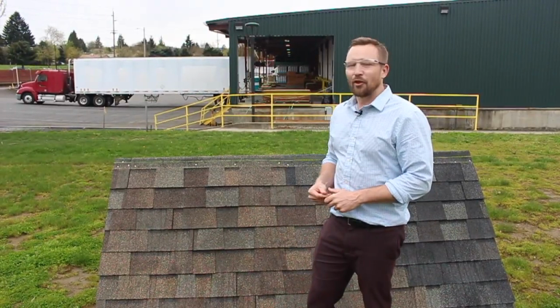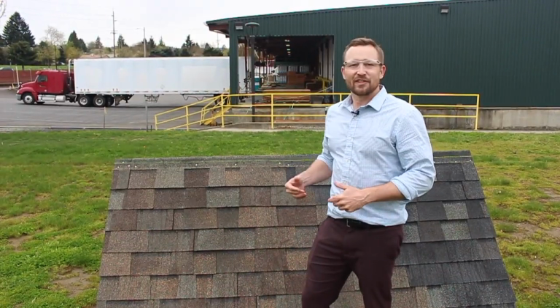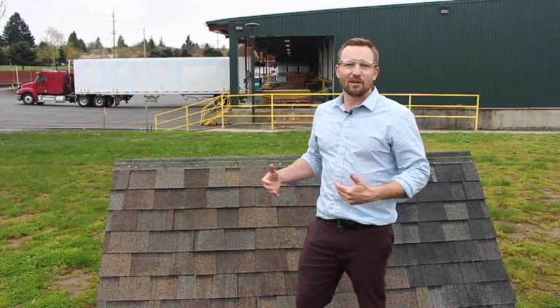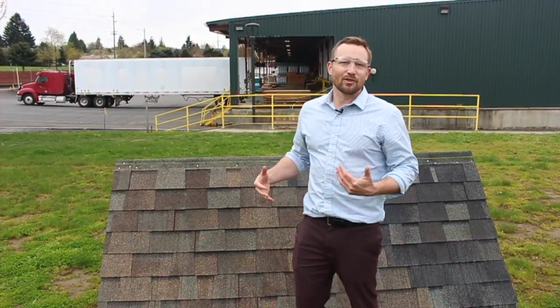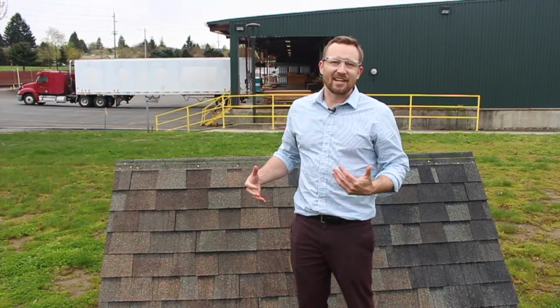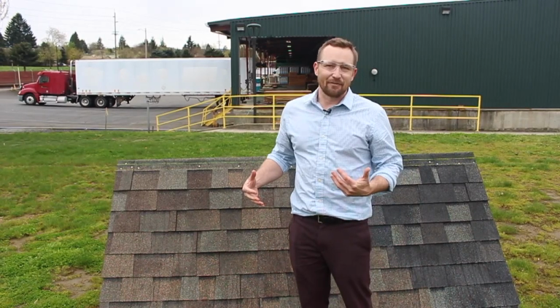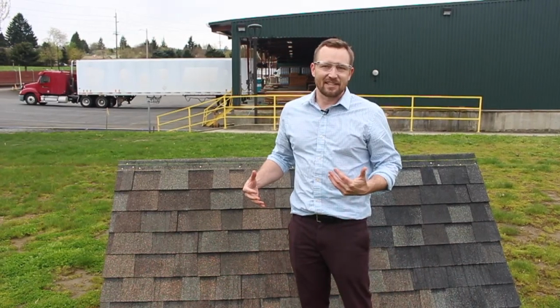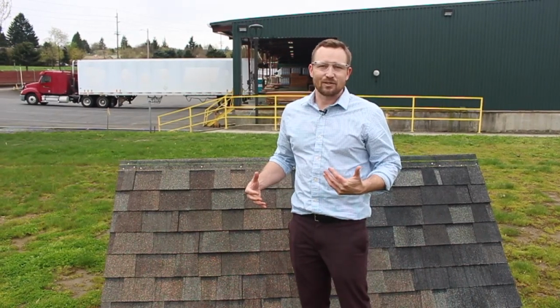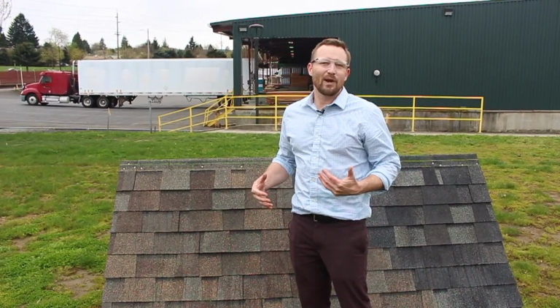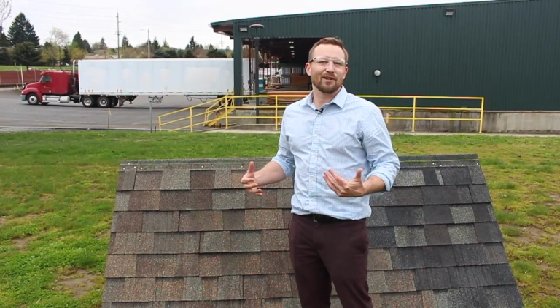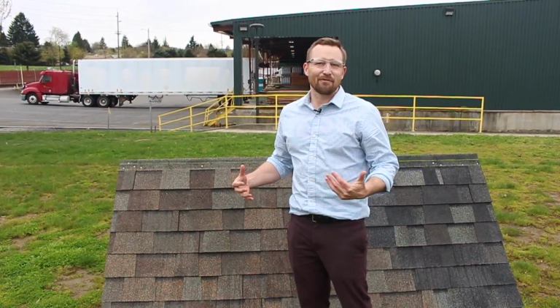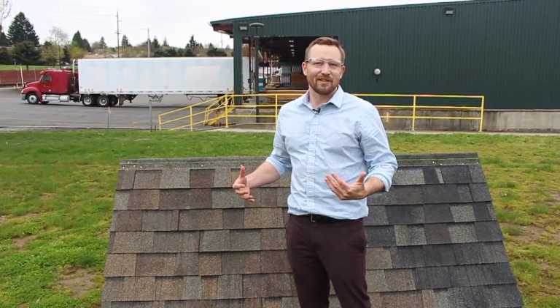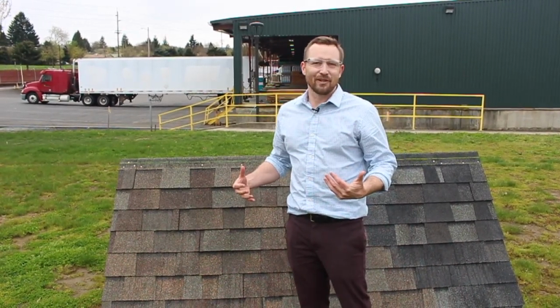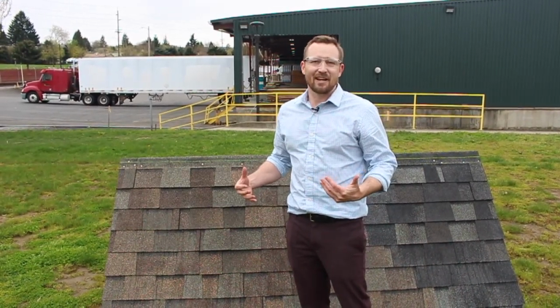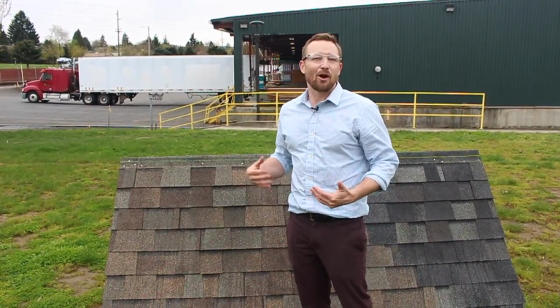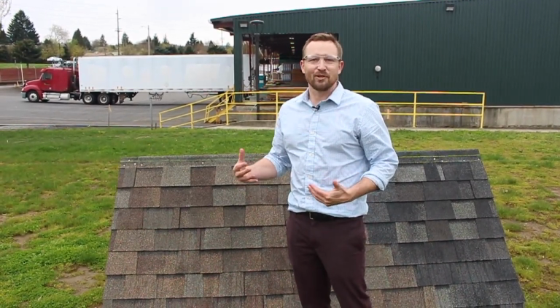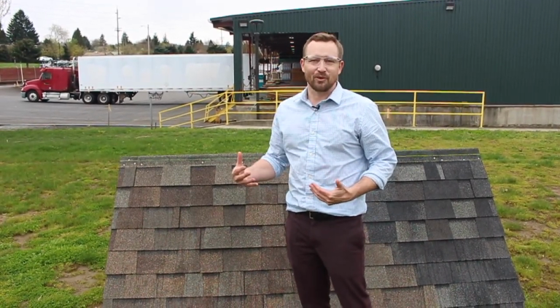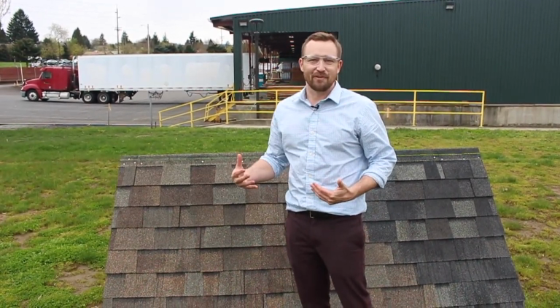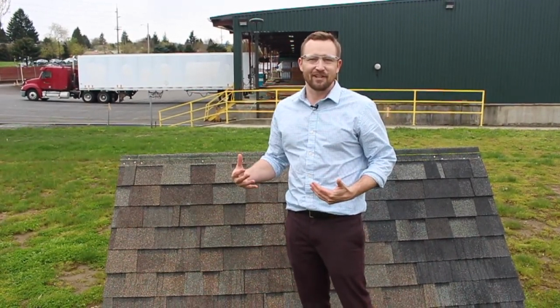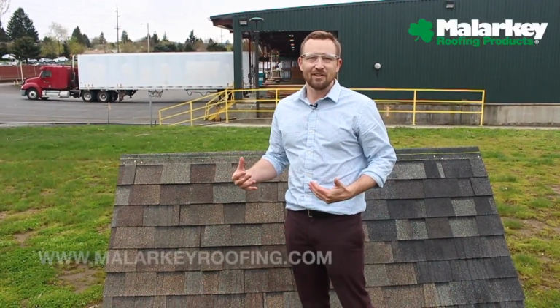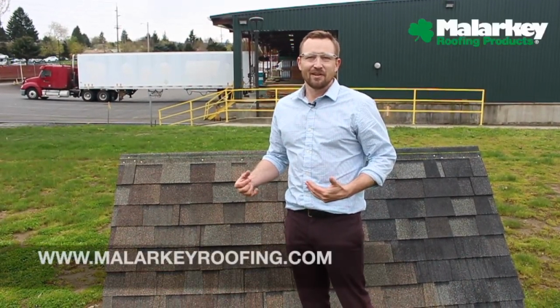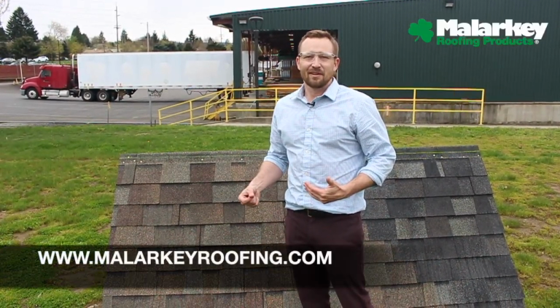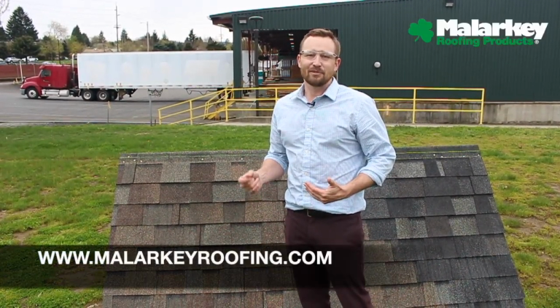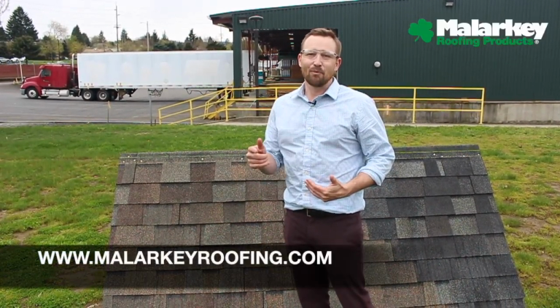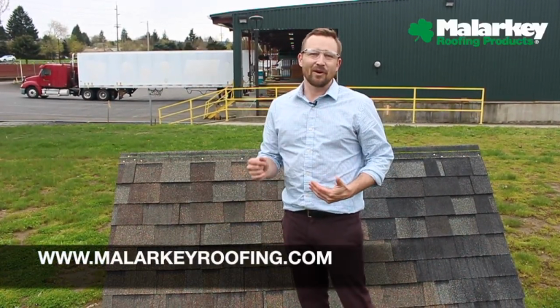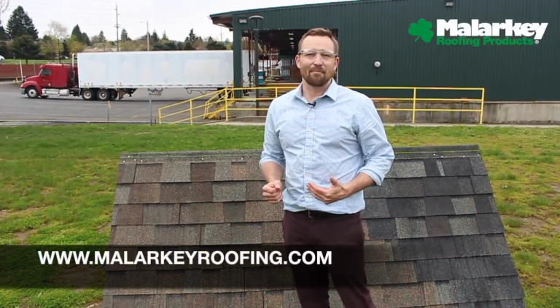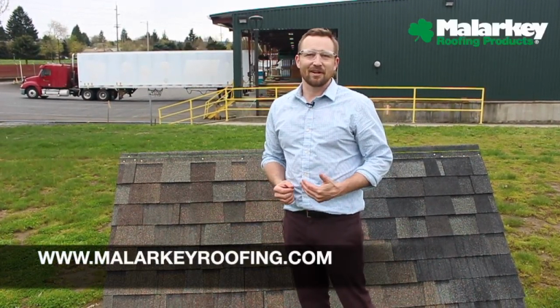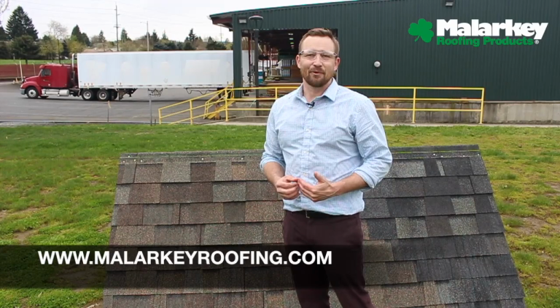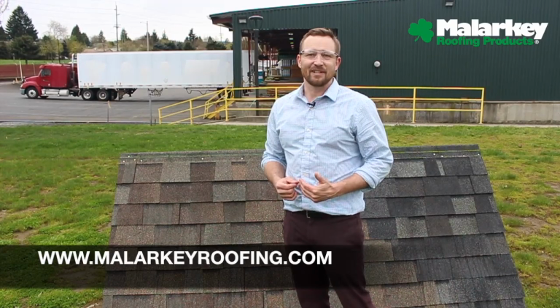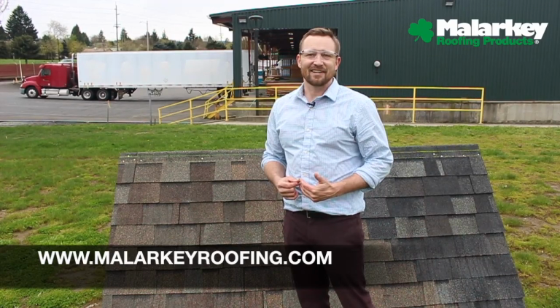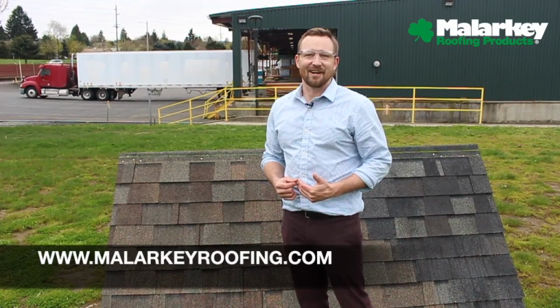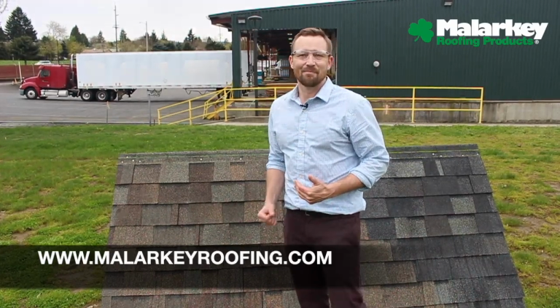Although this isn't the most scientific test, we have a lot of fun doing it and I hope you enjoyed the video. Come see more at MalarkeyRoofing.com.